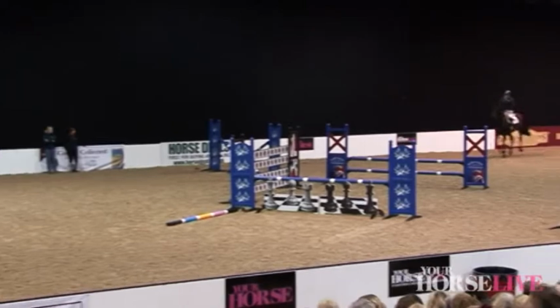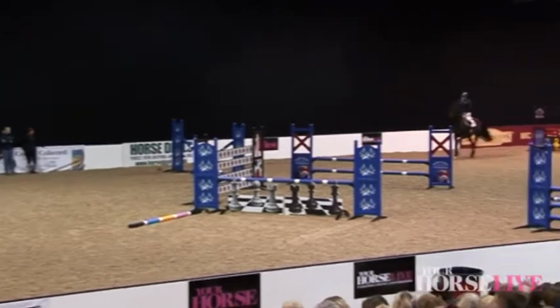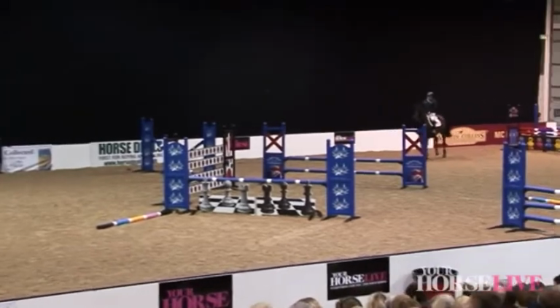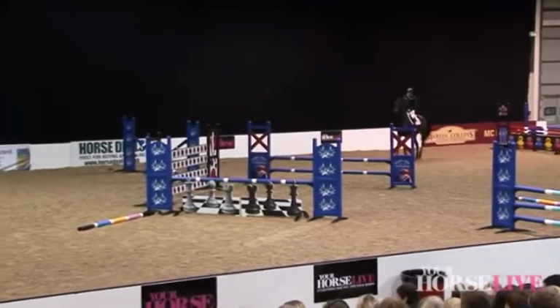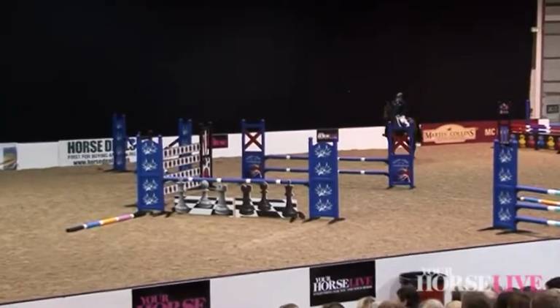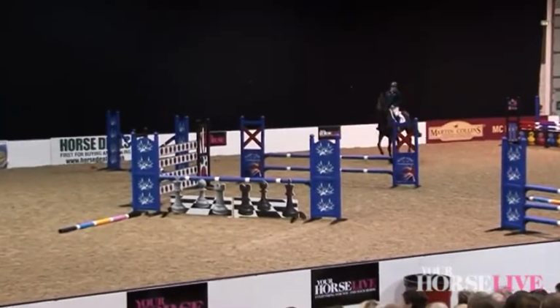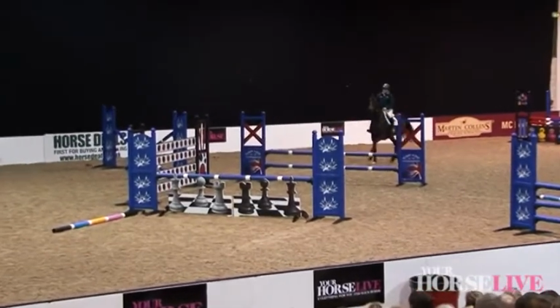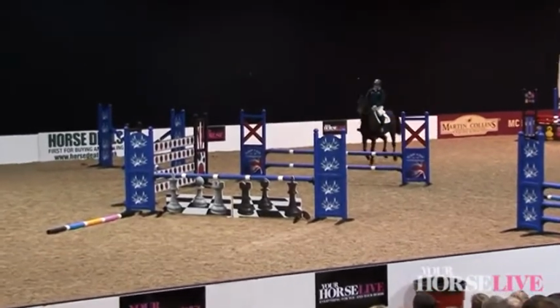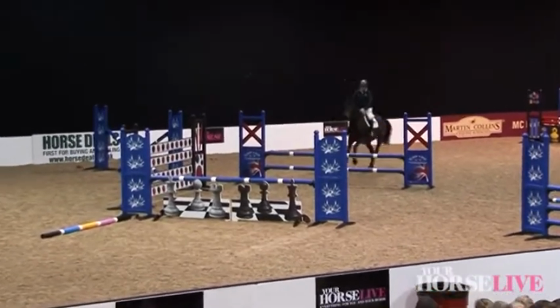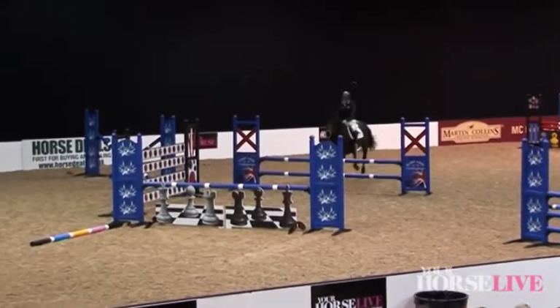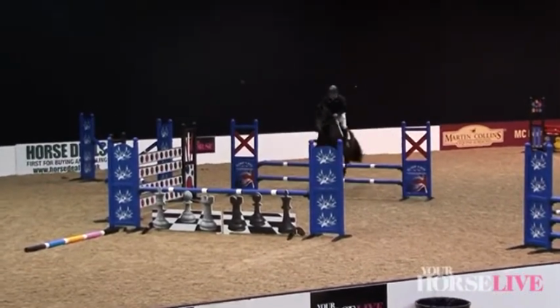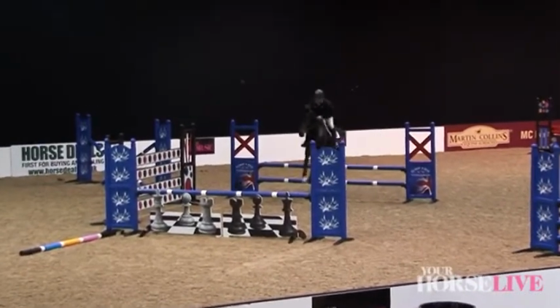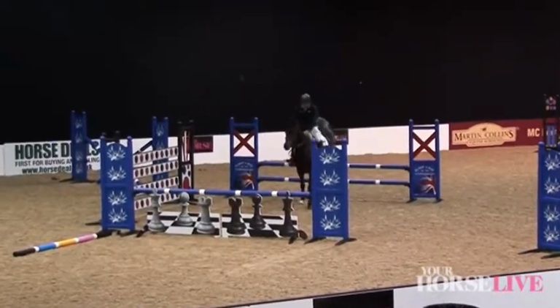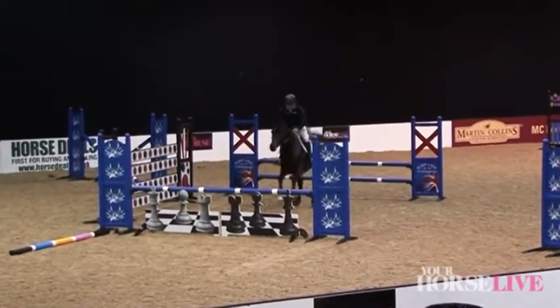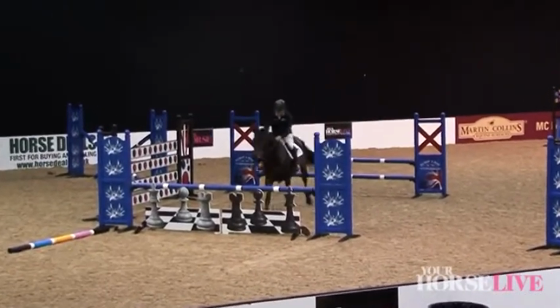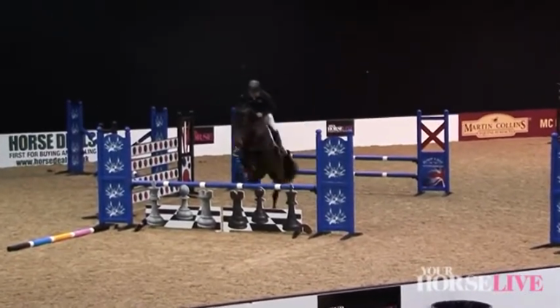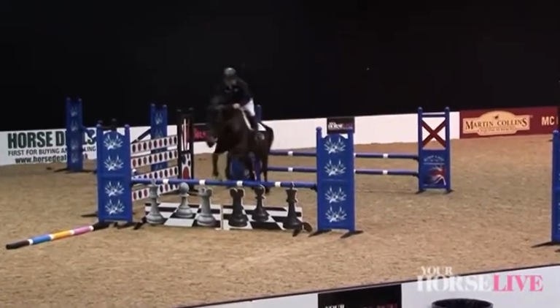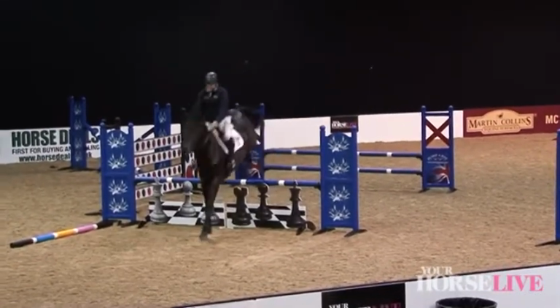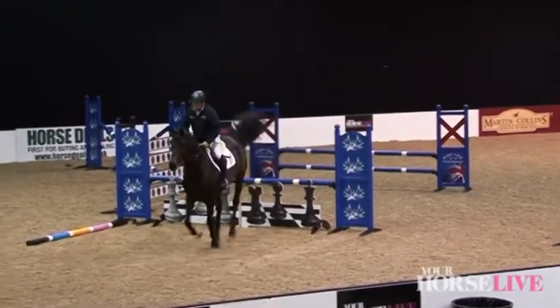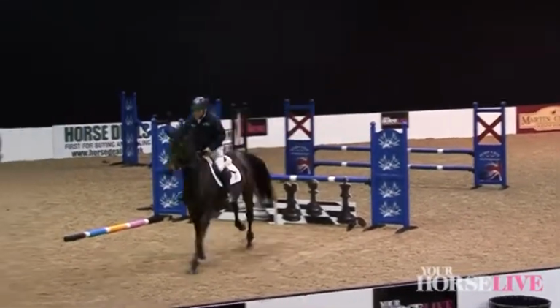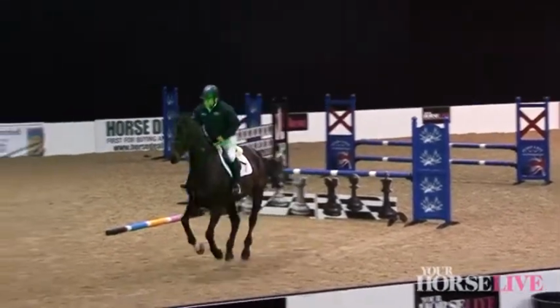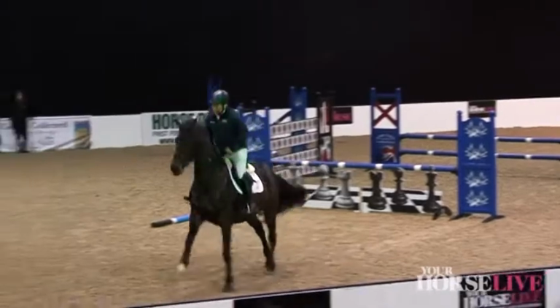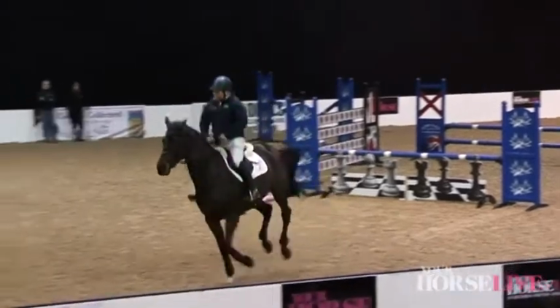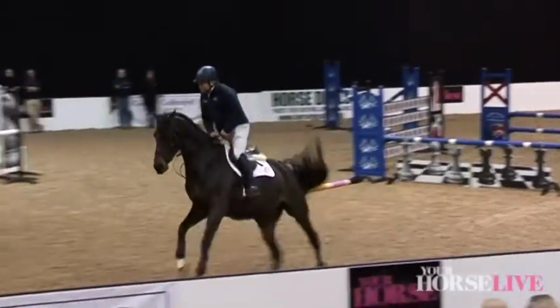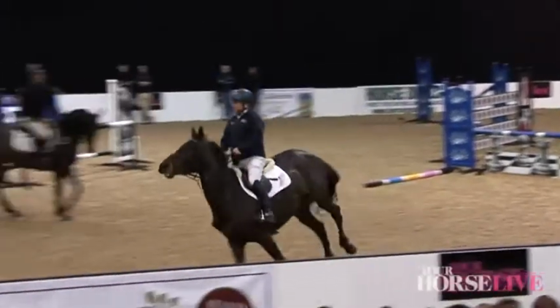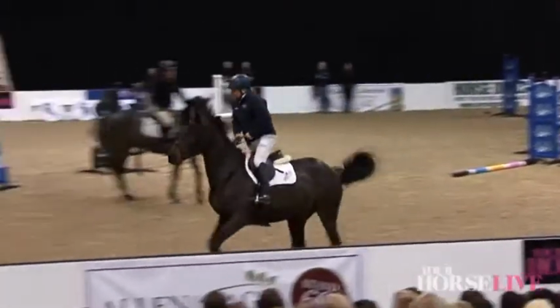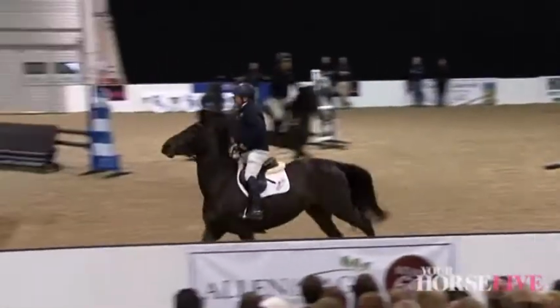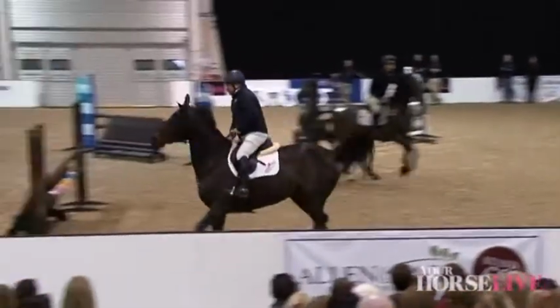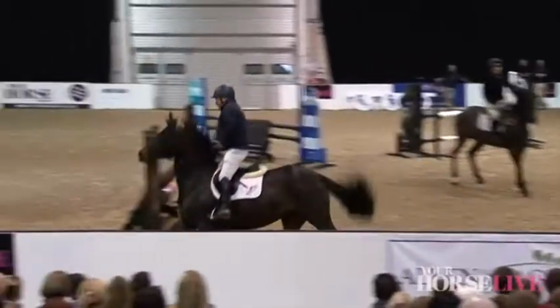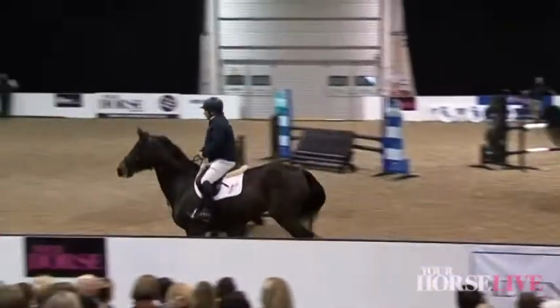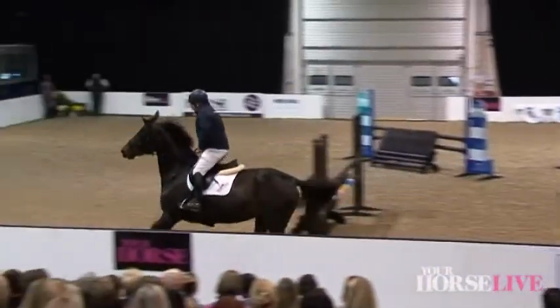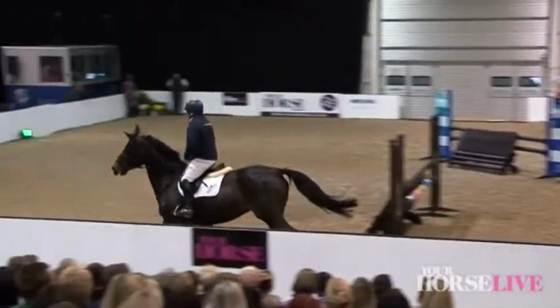It doesn't matter if you're John Whittaker, Jeff Billington, or whoever else — however good a stride you can see, the horse still needs to learn.